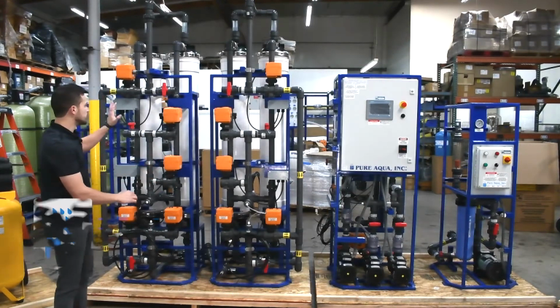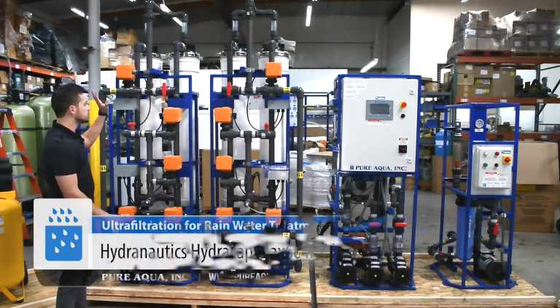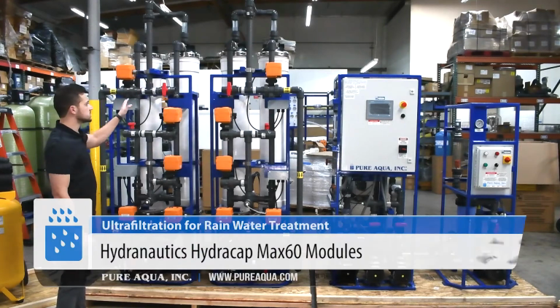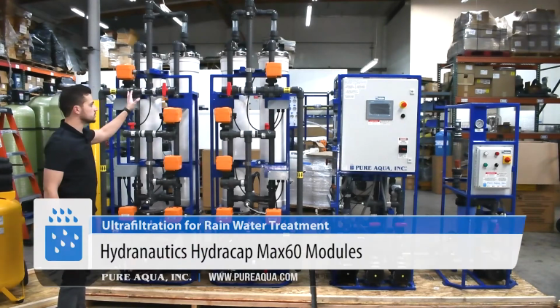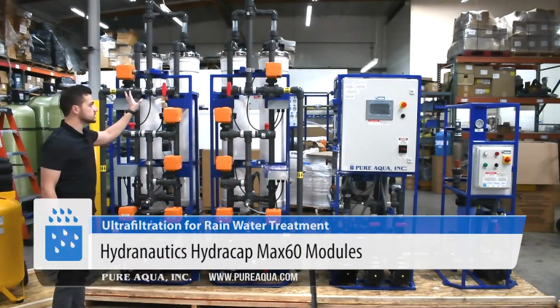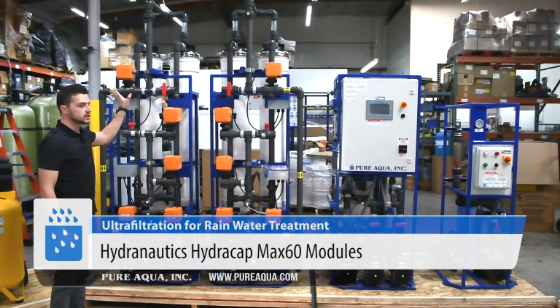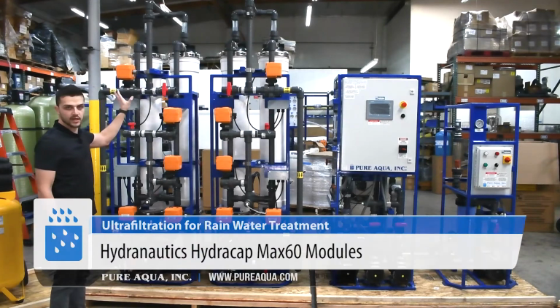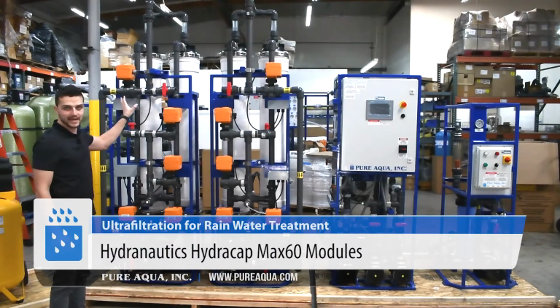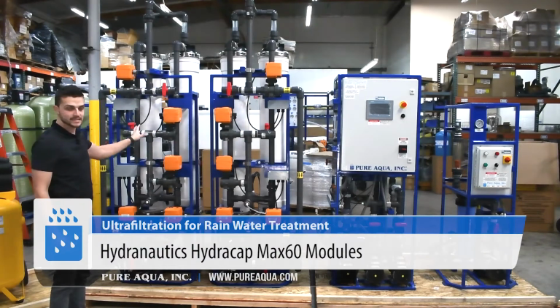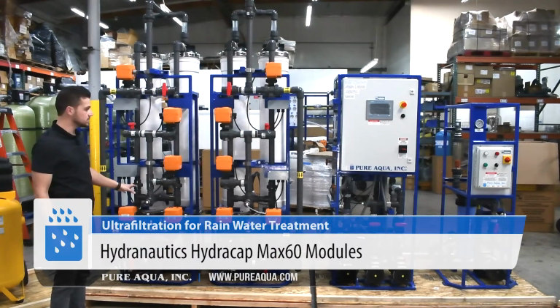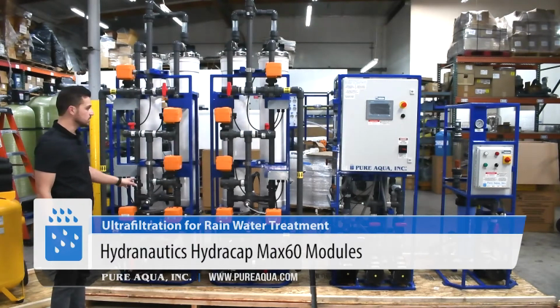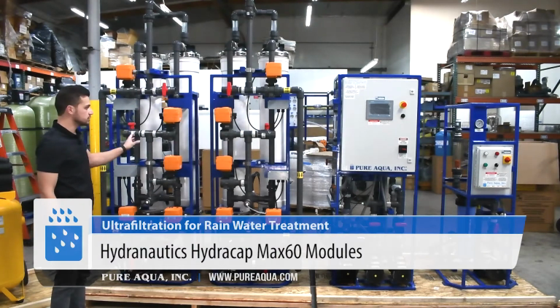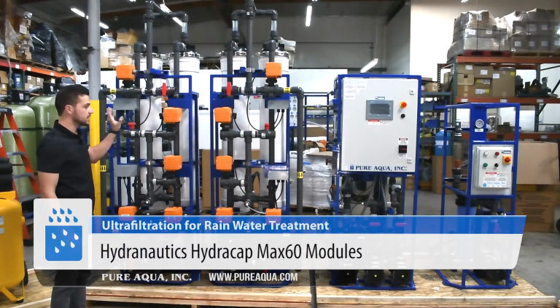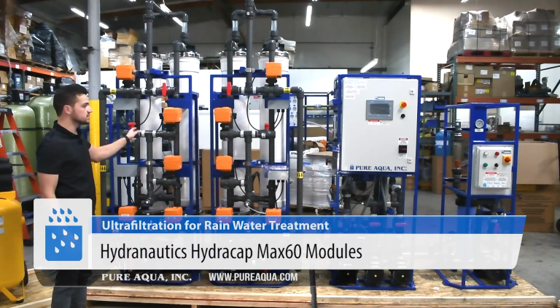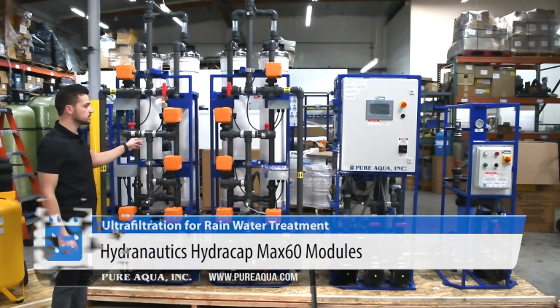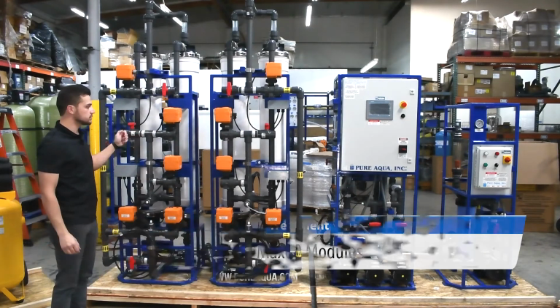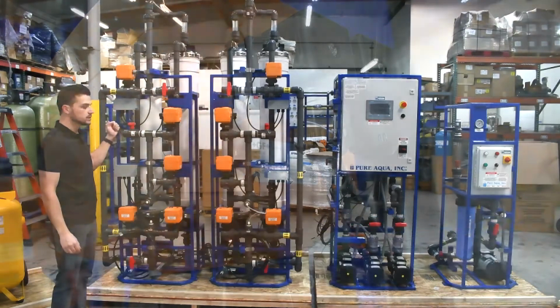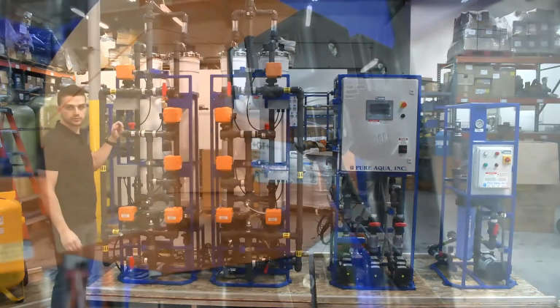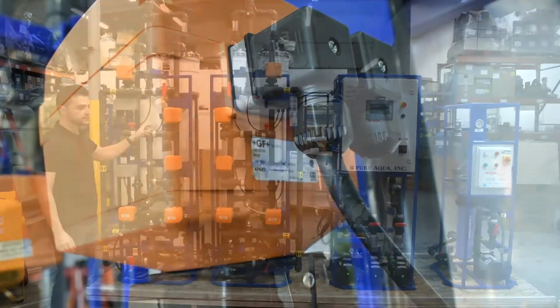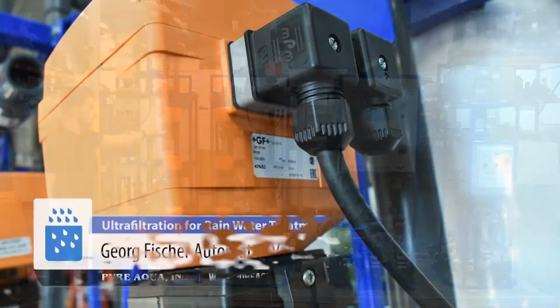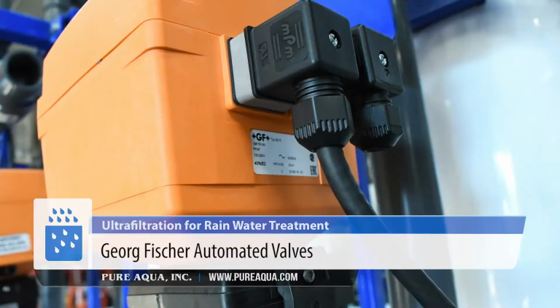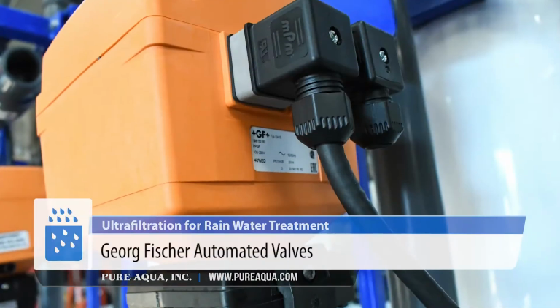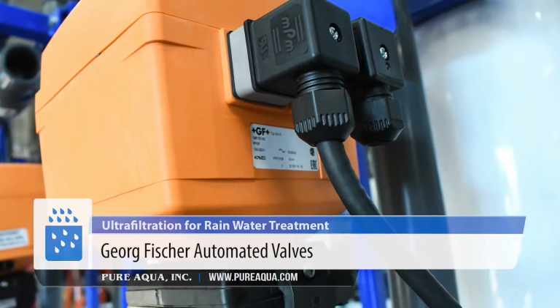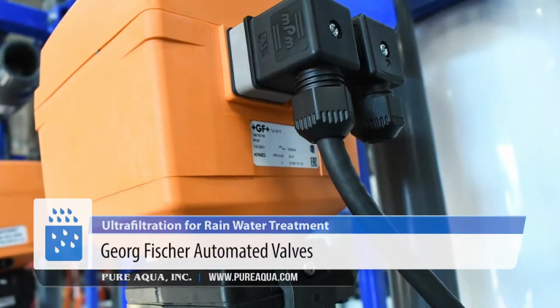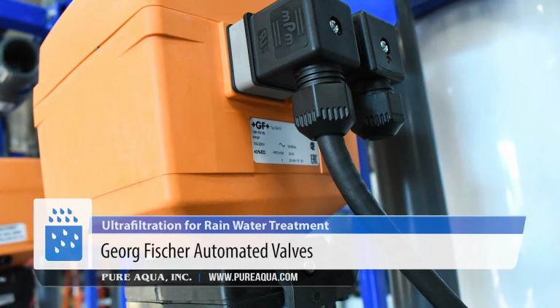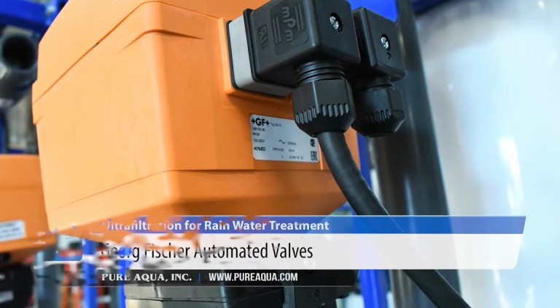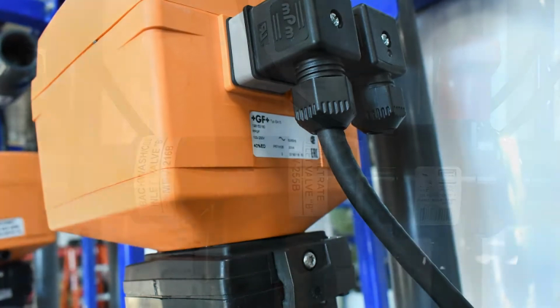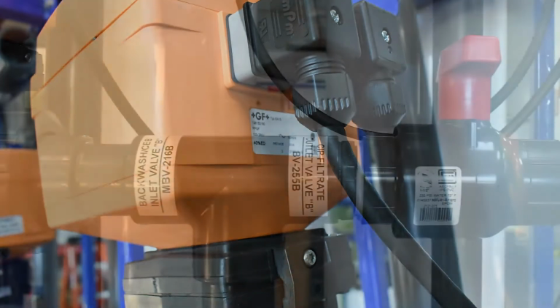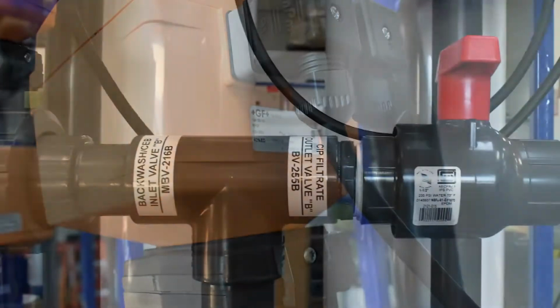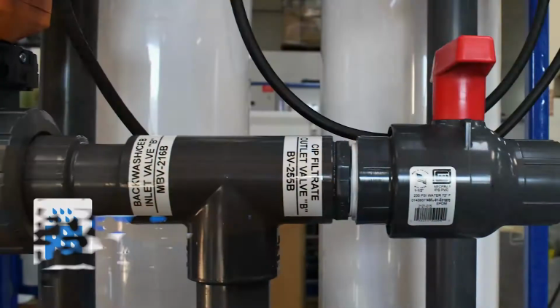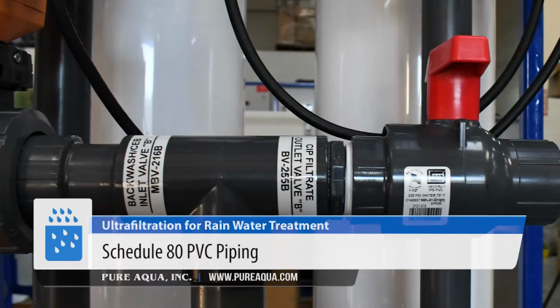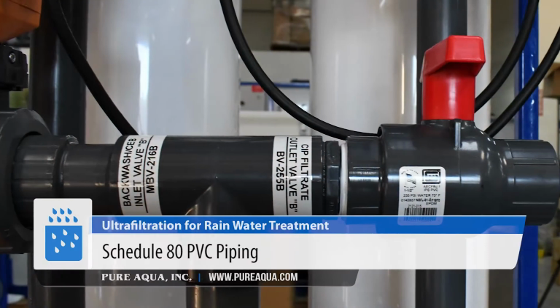We are utilizing Hydronautics Hydrocap Max 60, which are NSF-certified modules, along with George Fisher valves and schedule 80 PVC throughout.